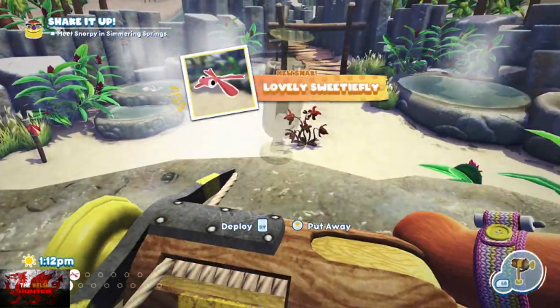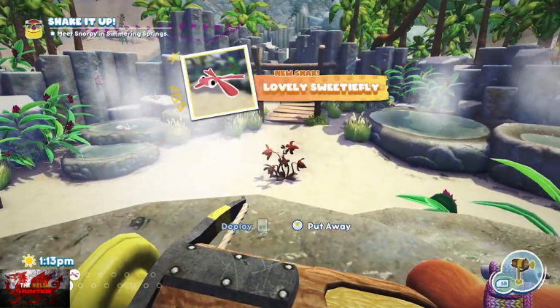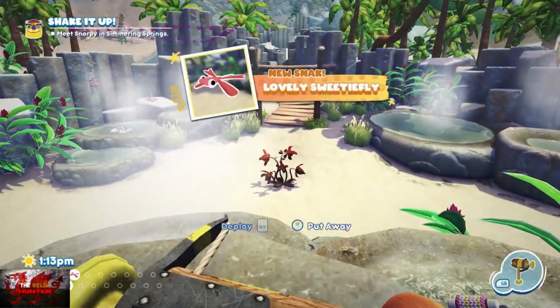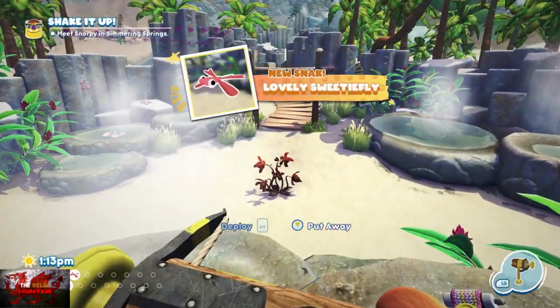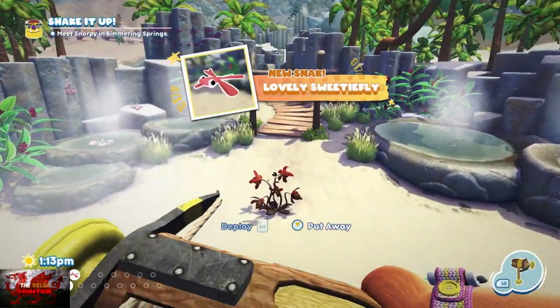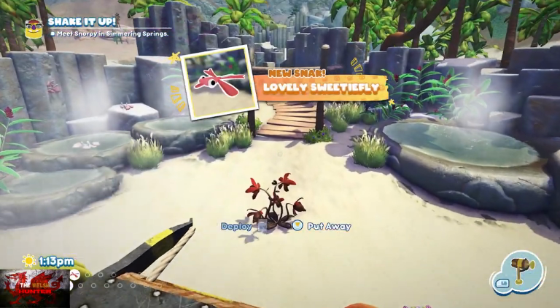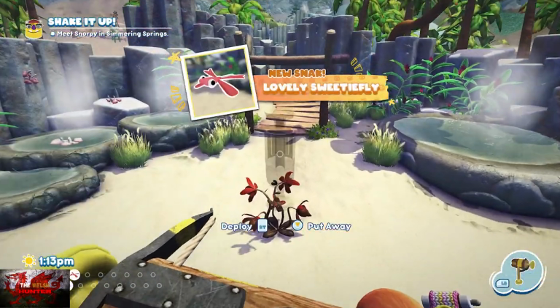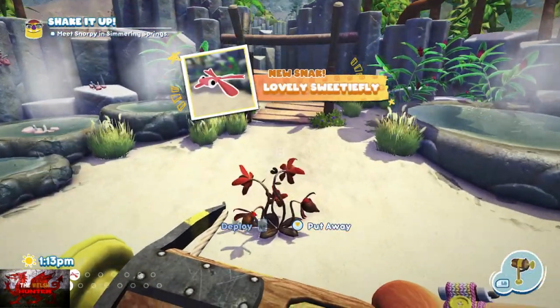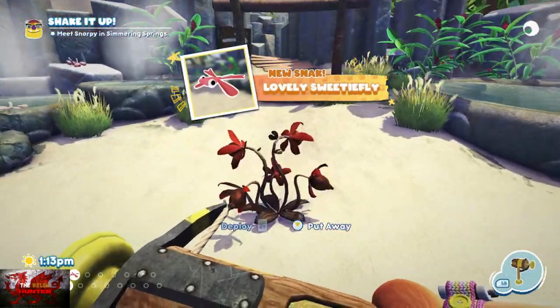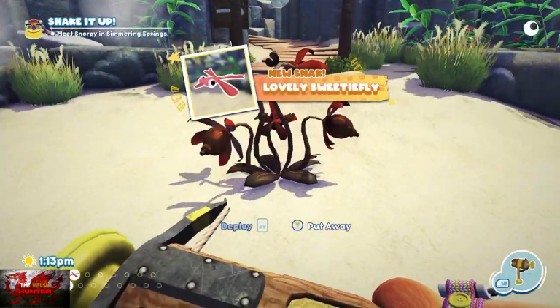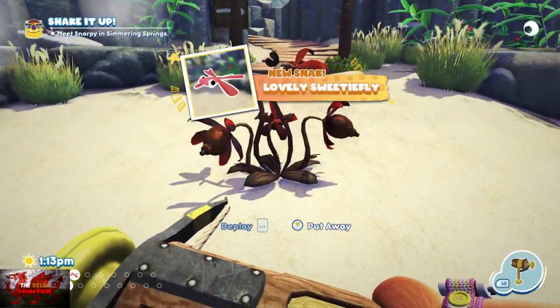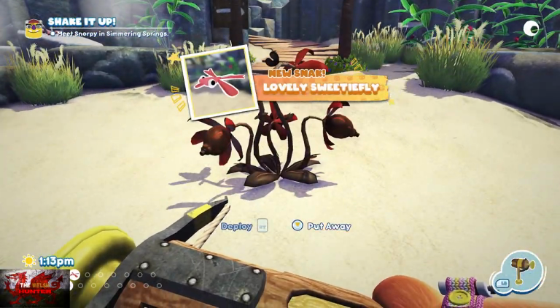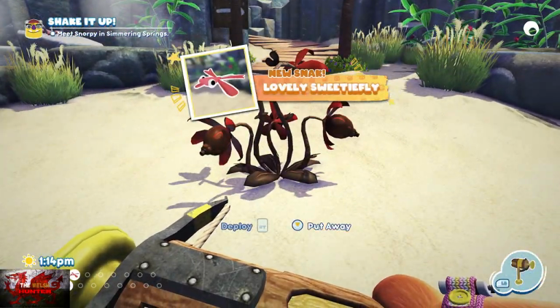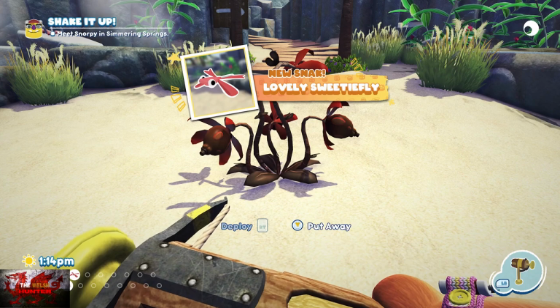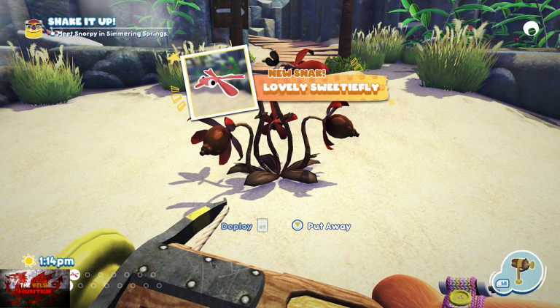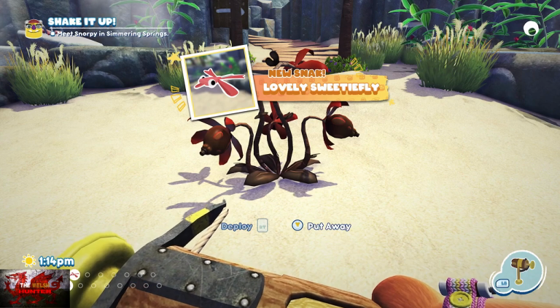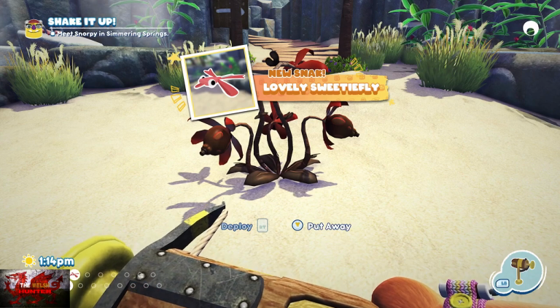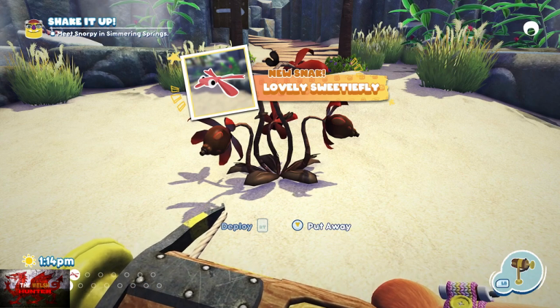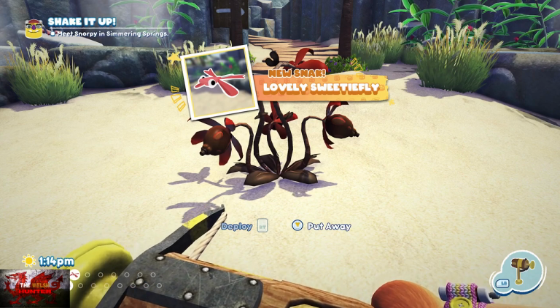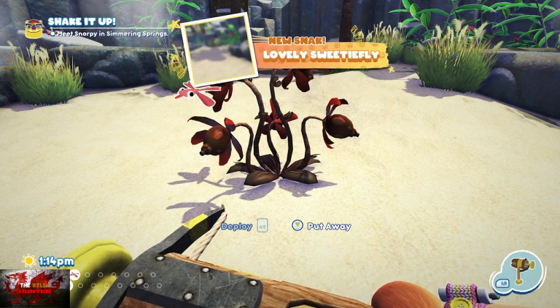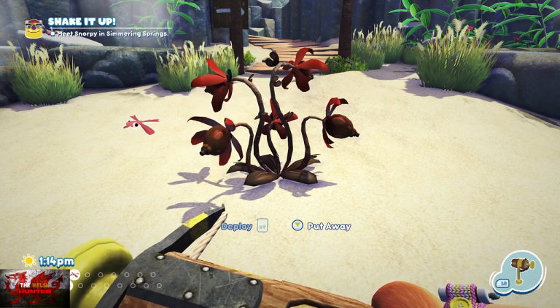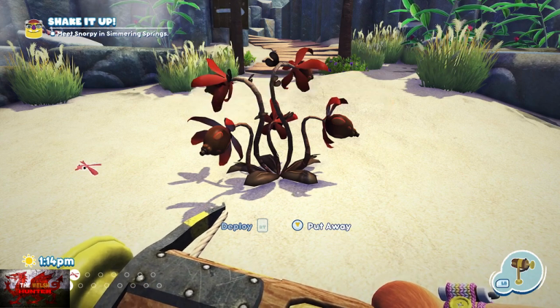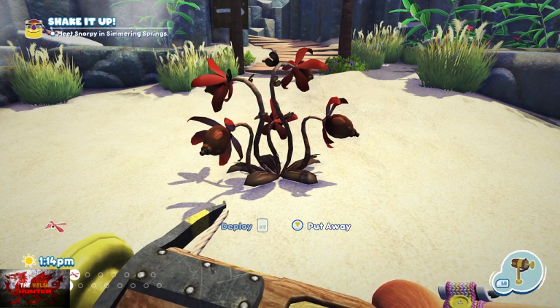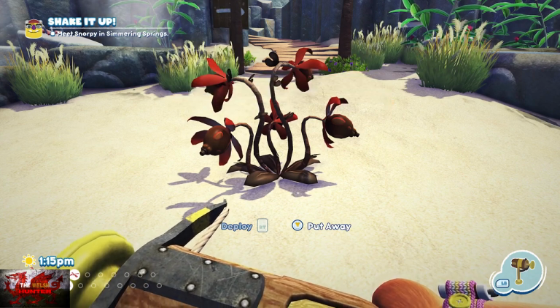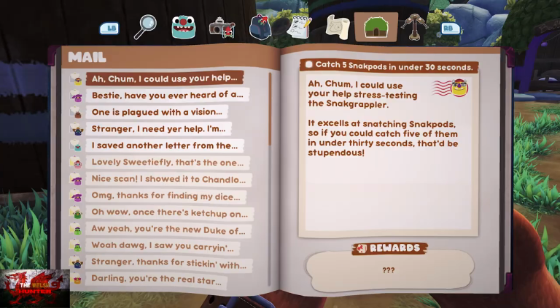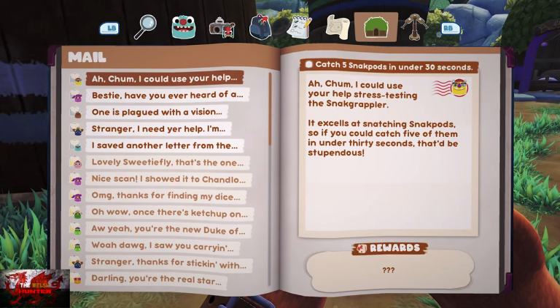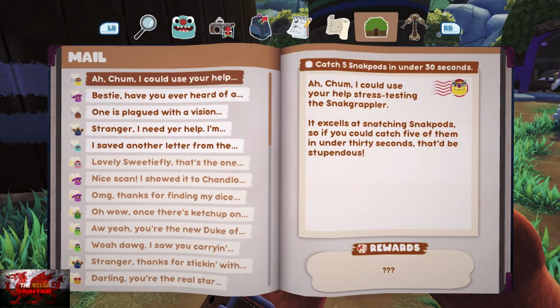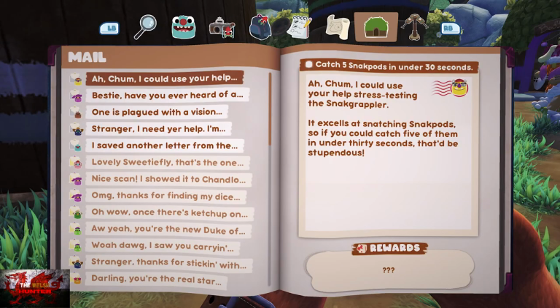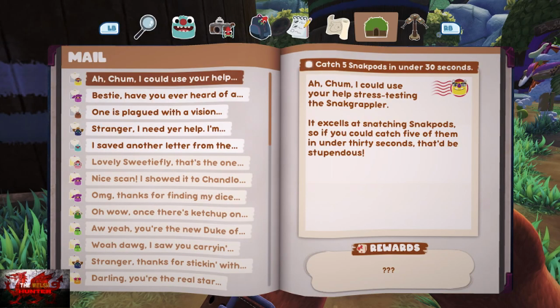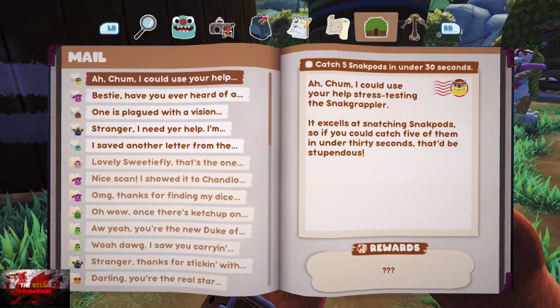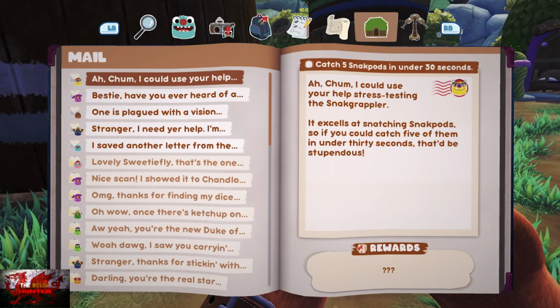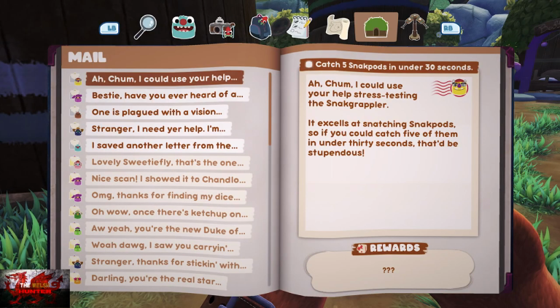Grab him — lovely Sweetiefly, beautiful. Now we have to go back and donate him to Gramble's Farm in order to finish the quest.